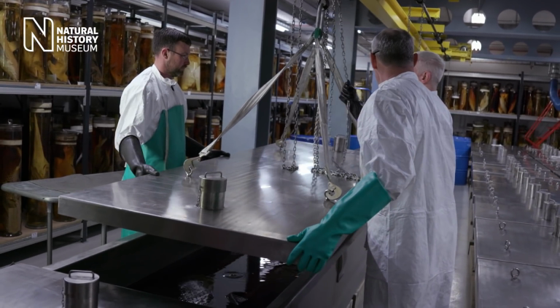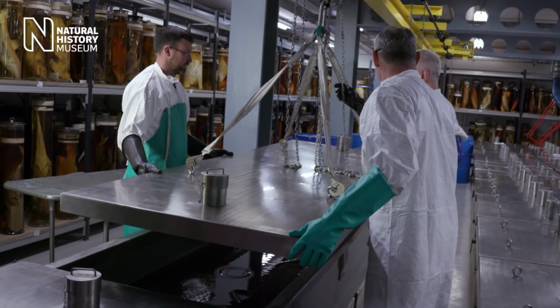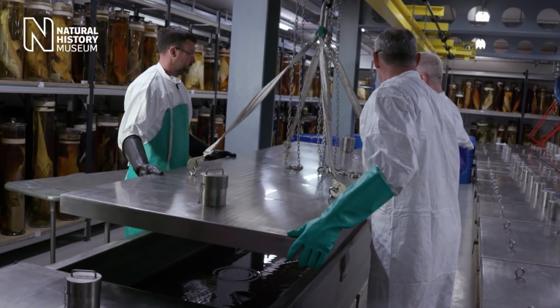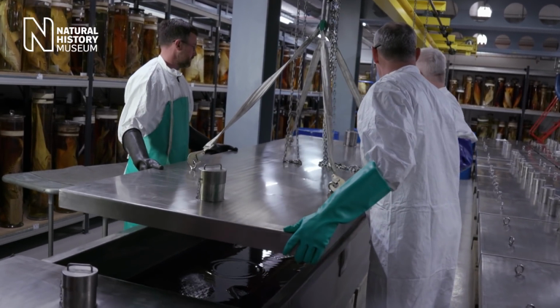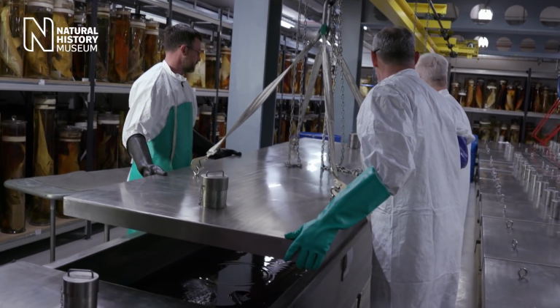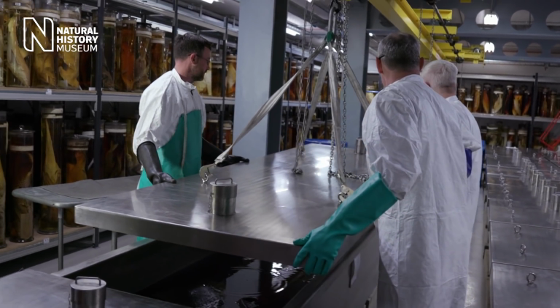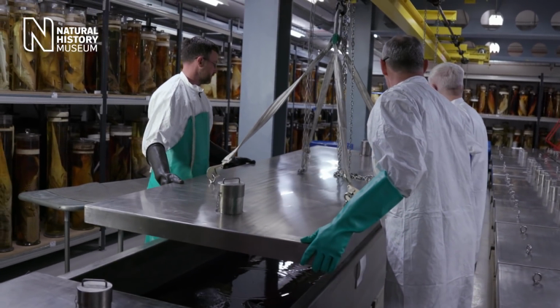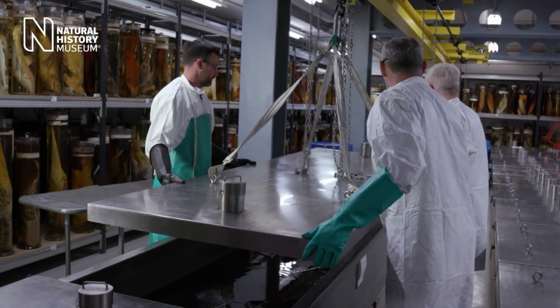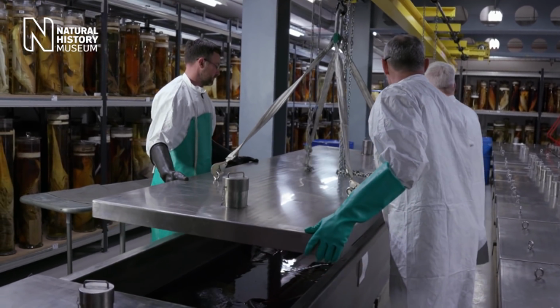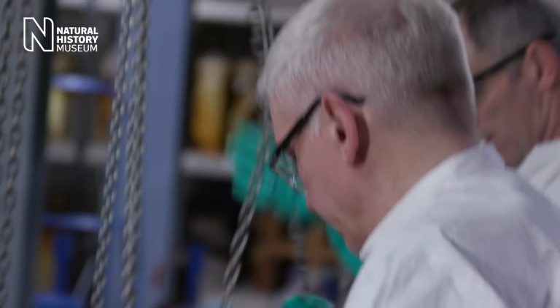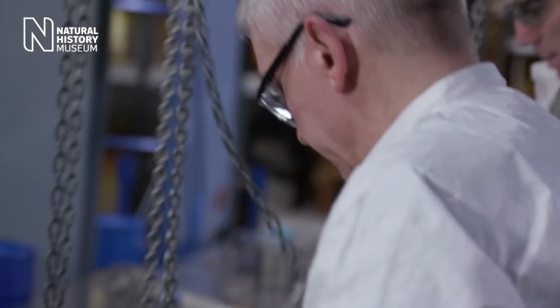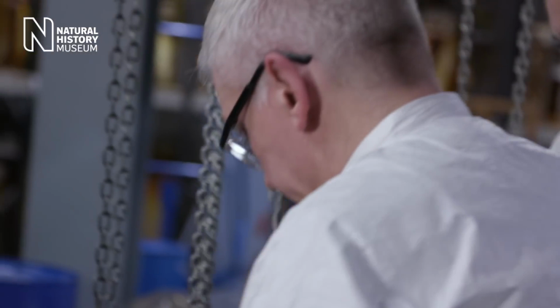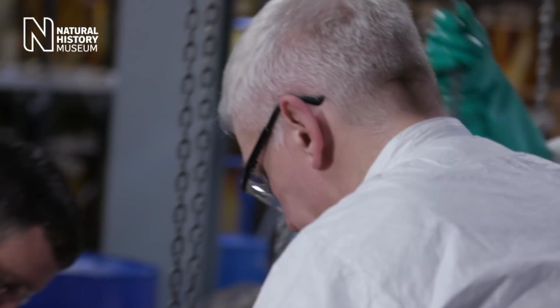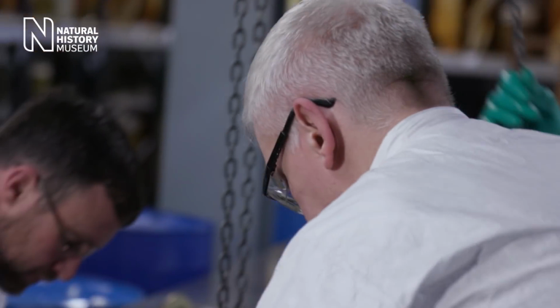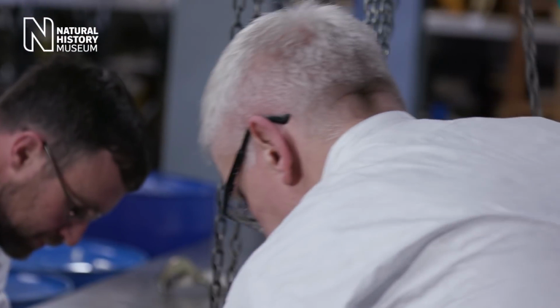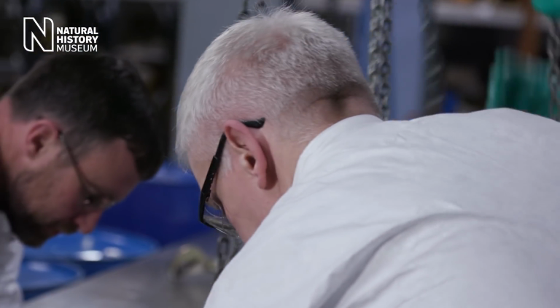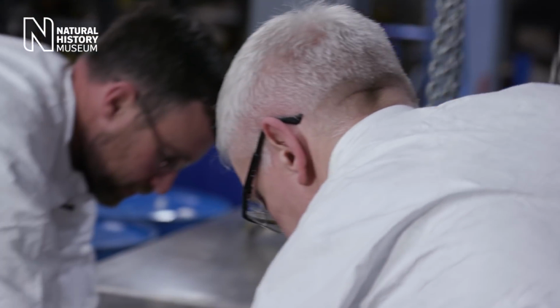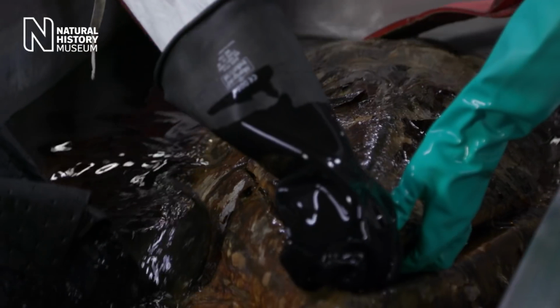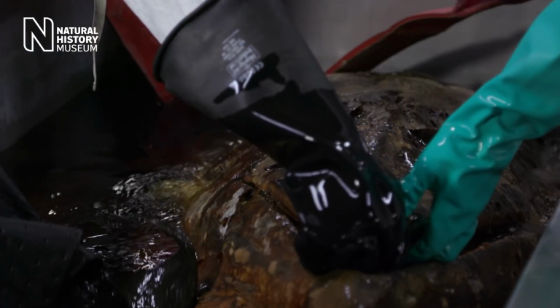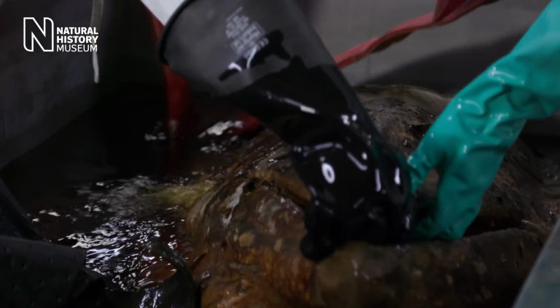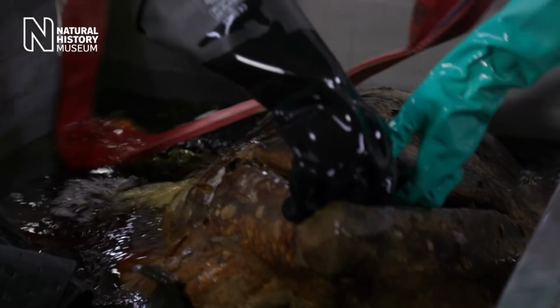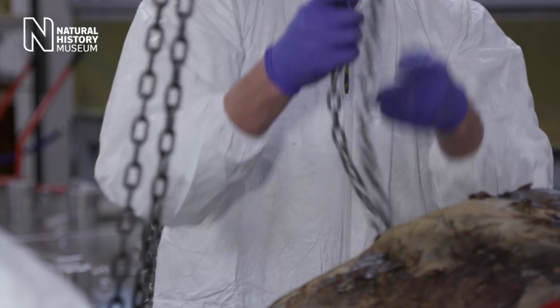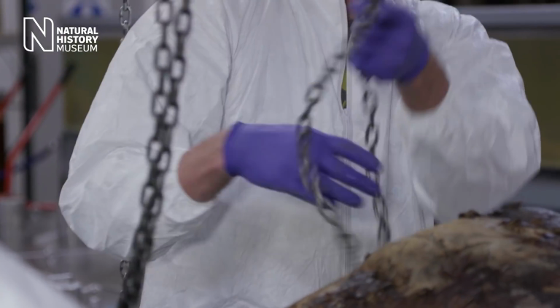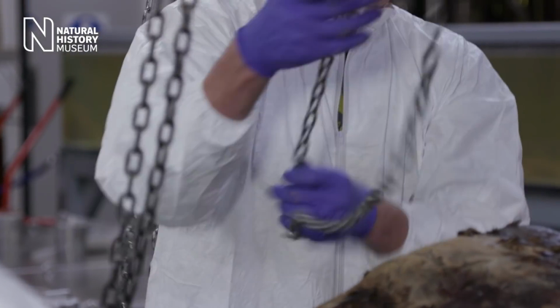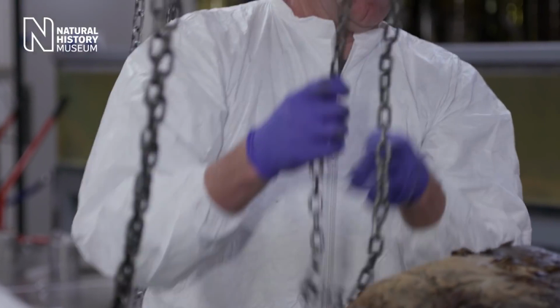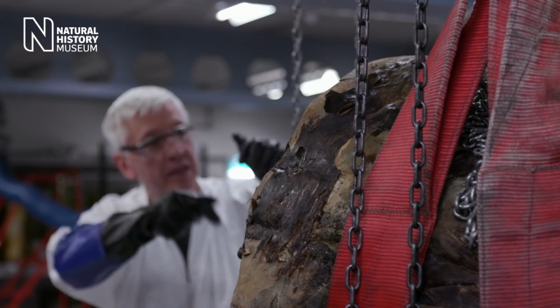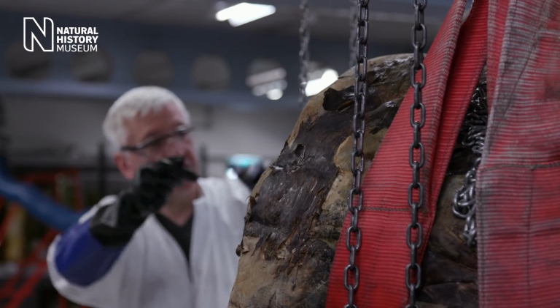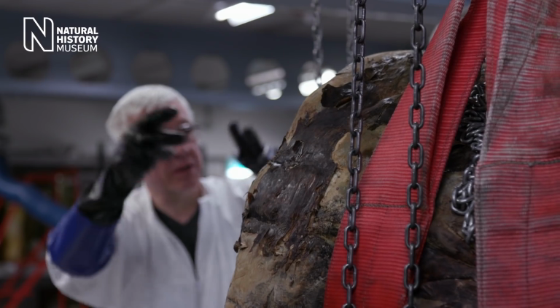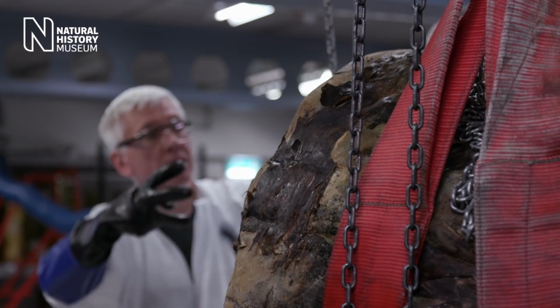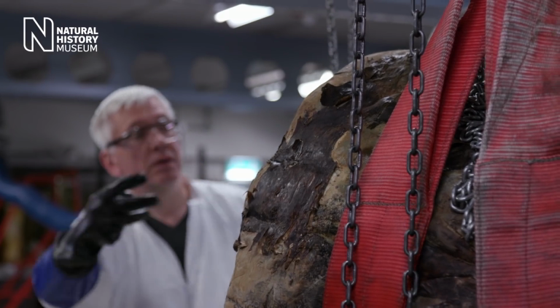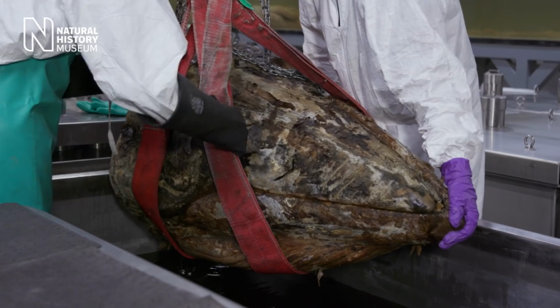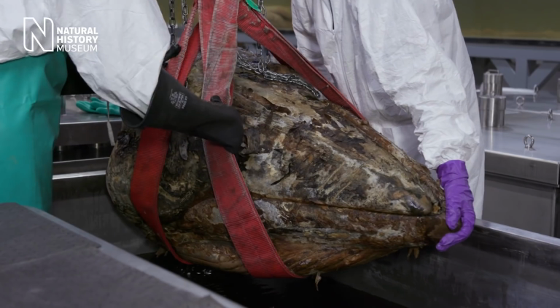Today we're letting two scientists open up the head of a minky whale. It's been in formaldehyde for almost a hundred years and it's quite a rare specimen.